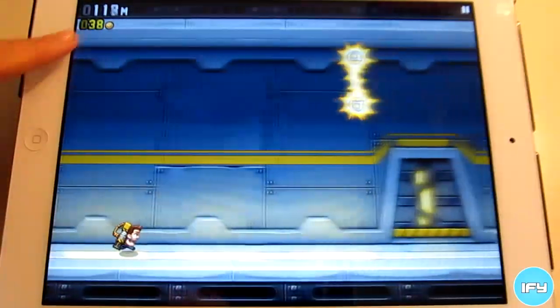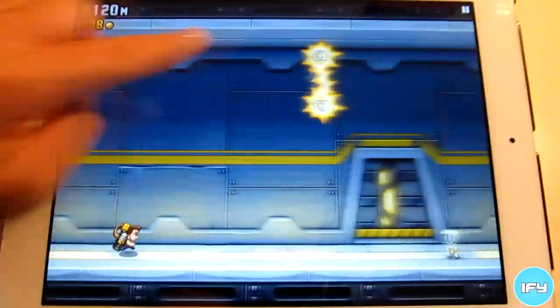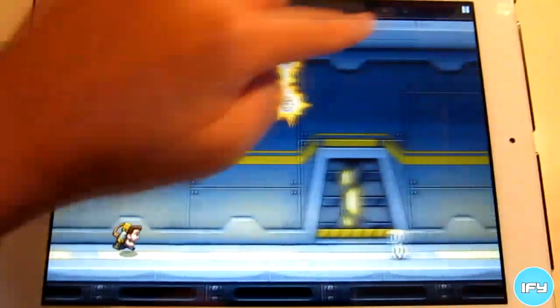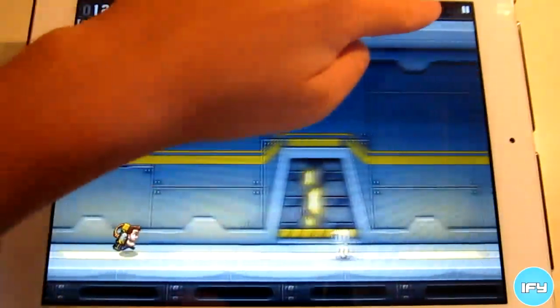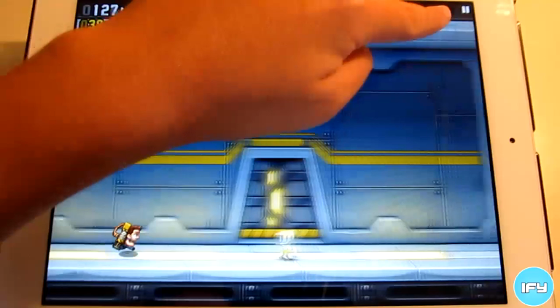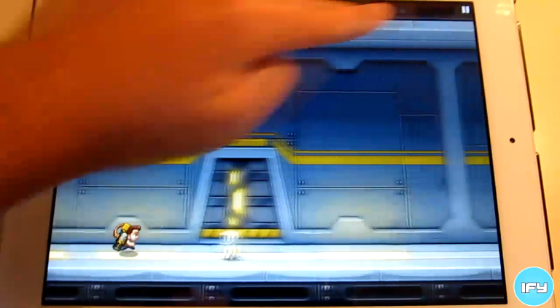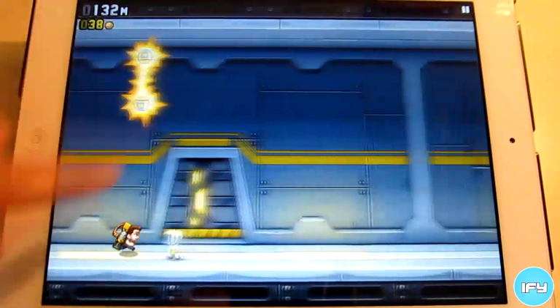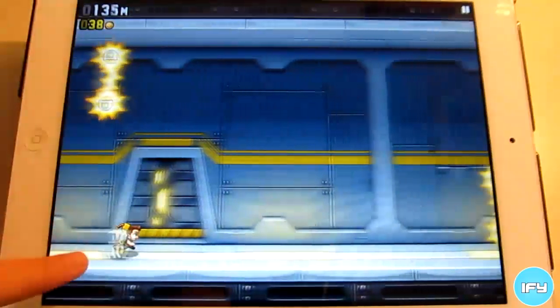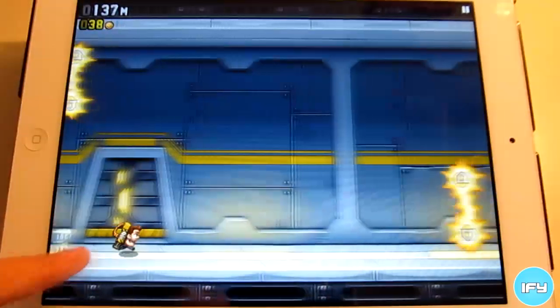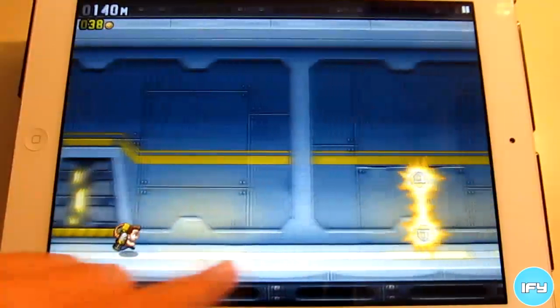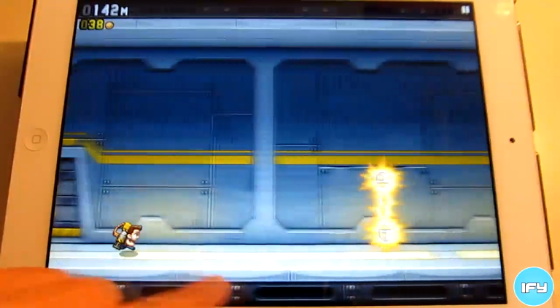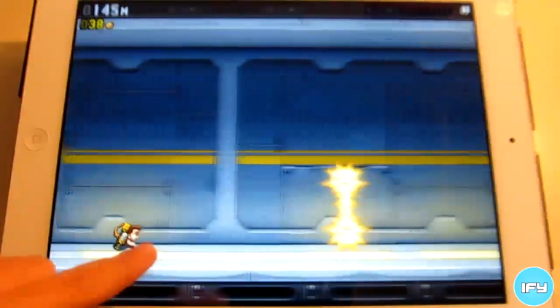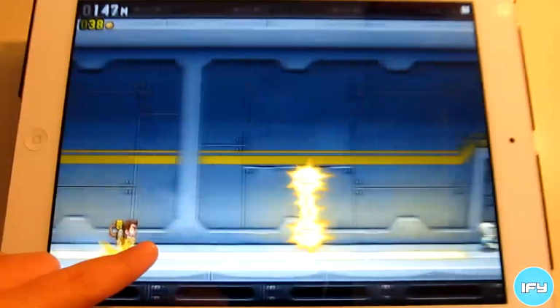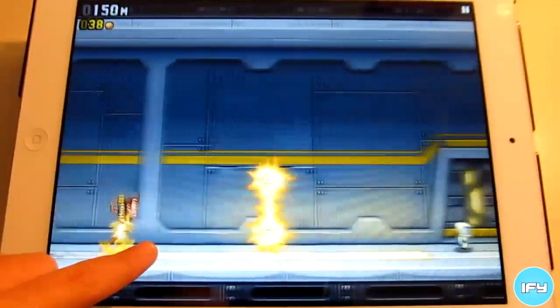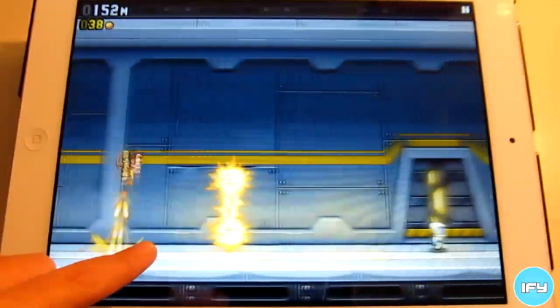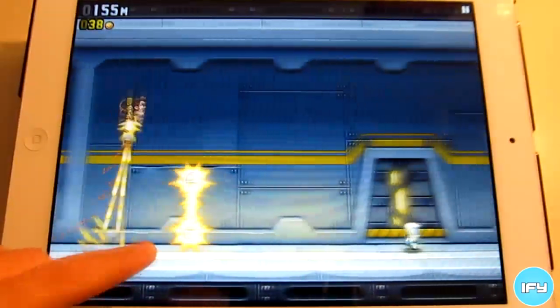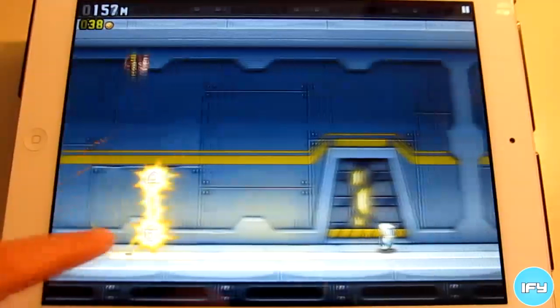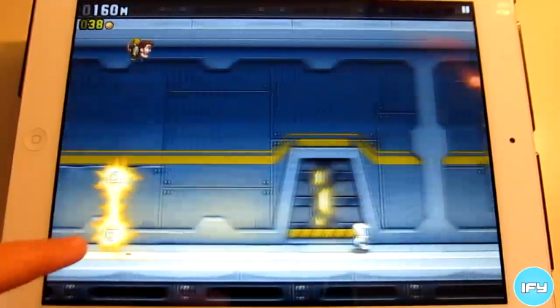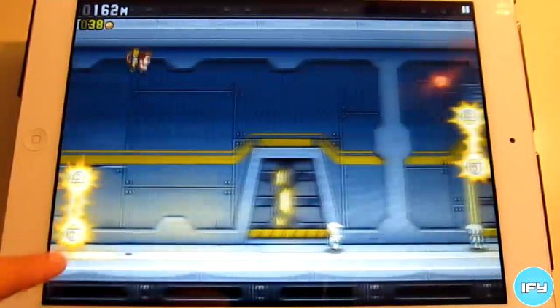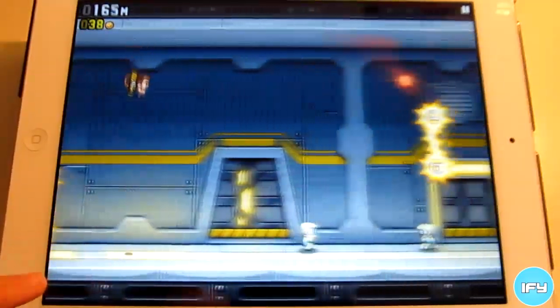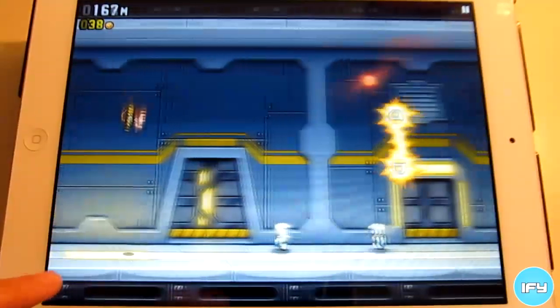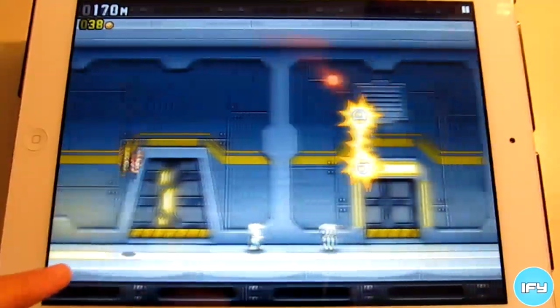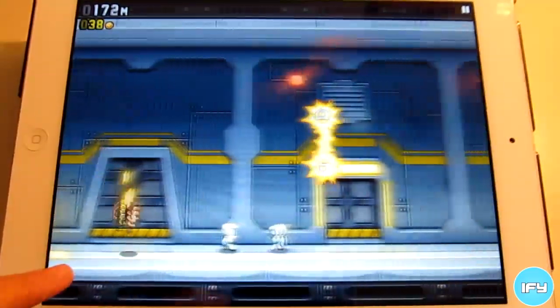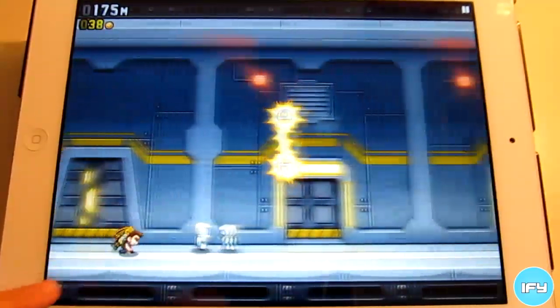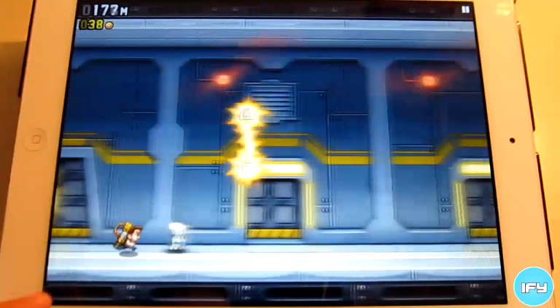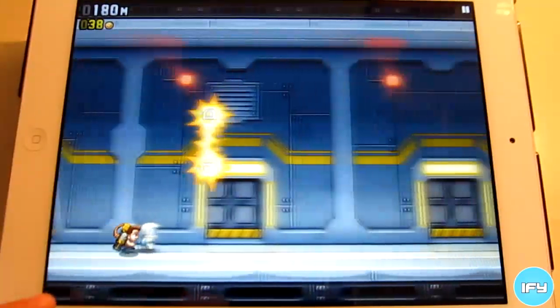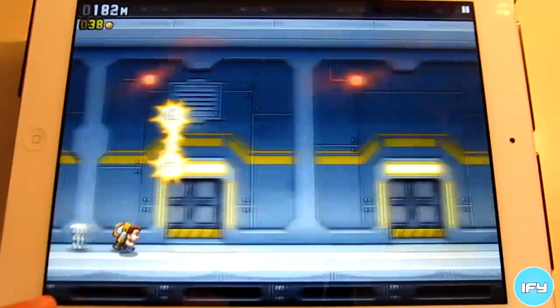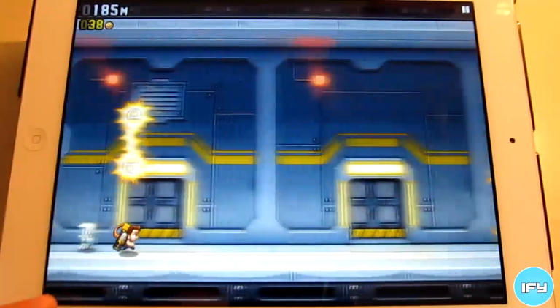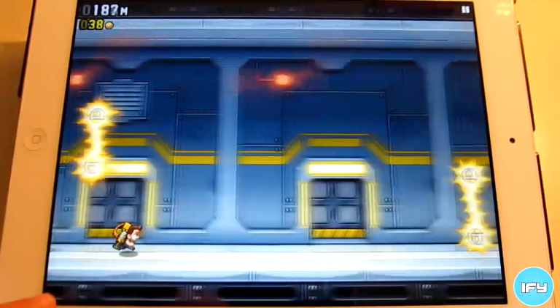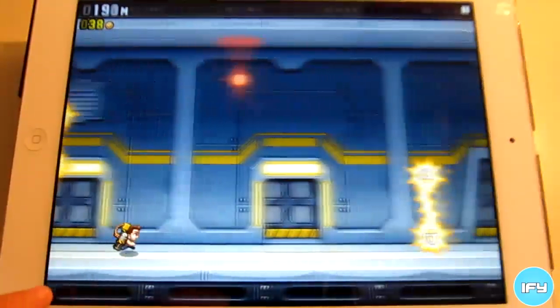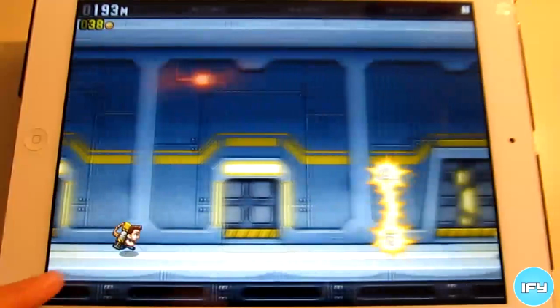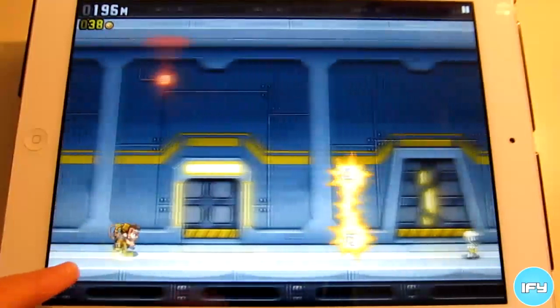At the top left, you have the current number of meters you're running and the coins you have collected. At the top right, you have your pause button.